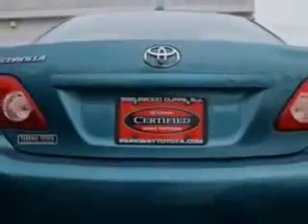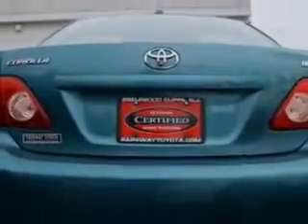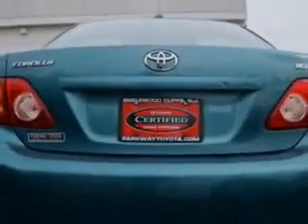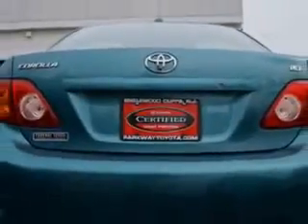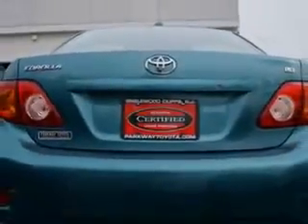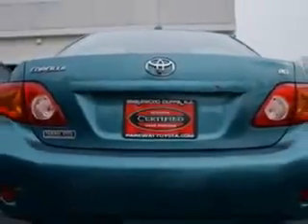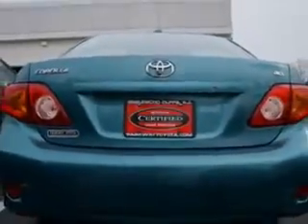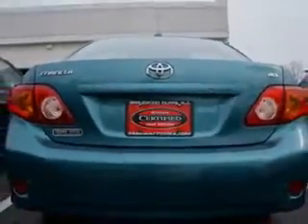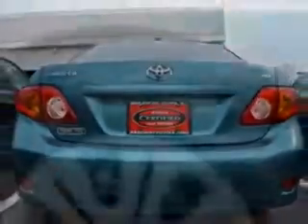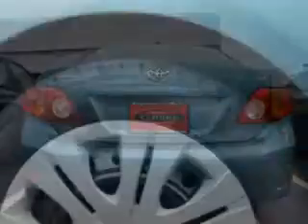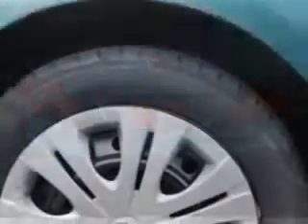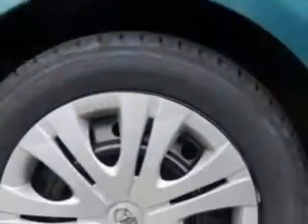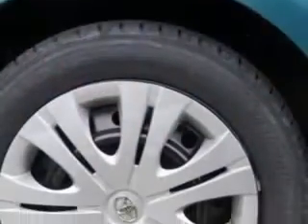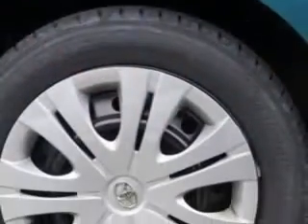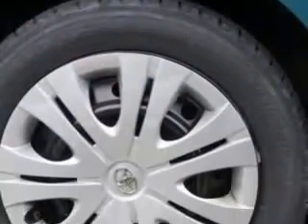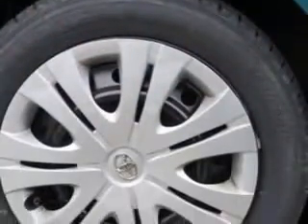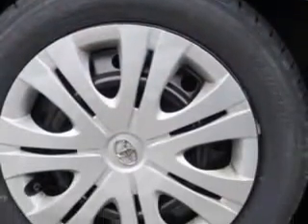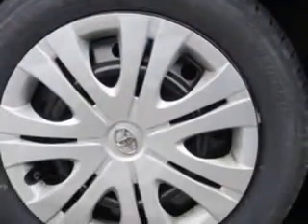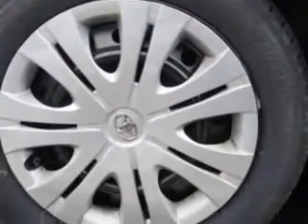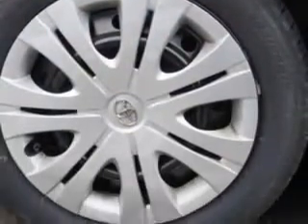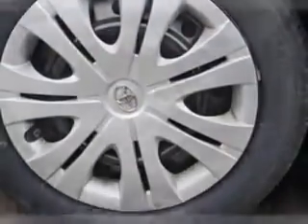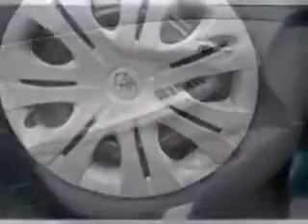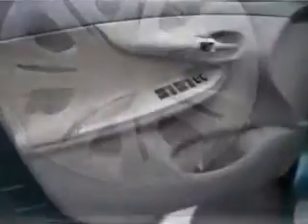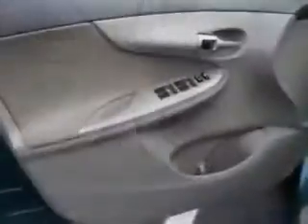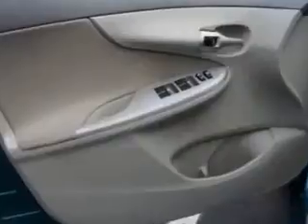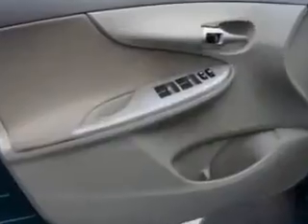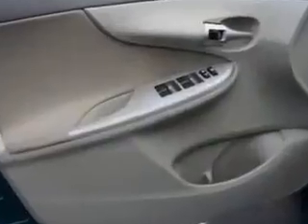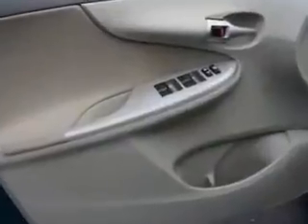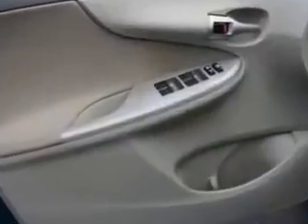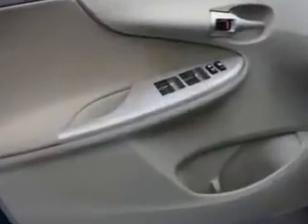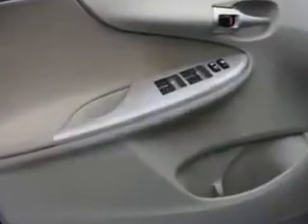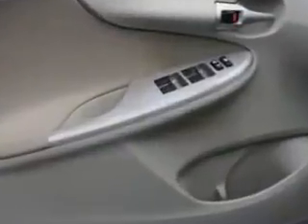Enjoy the drive and have peace of mind in this 2010 Toyota Corolla. See us at Parkway Toyota today.